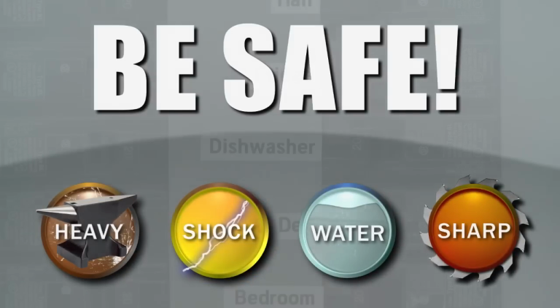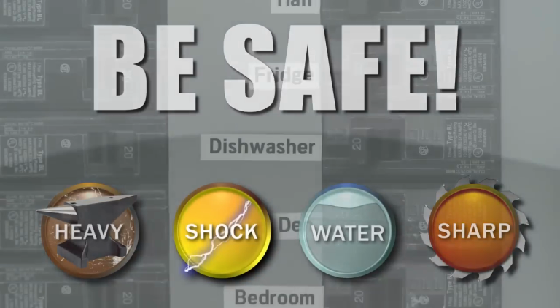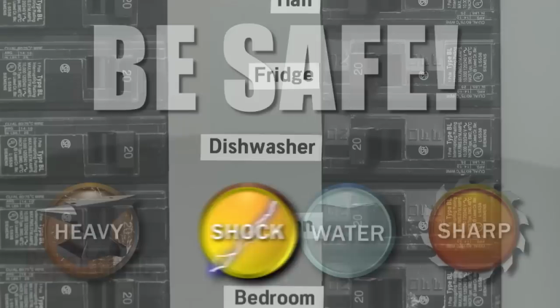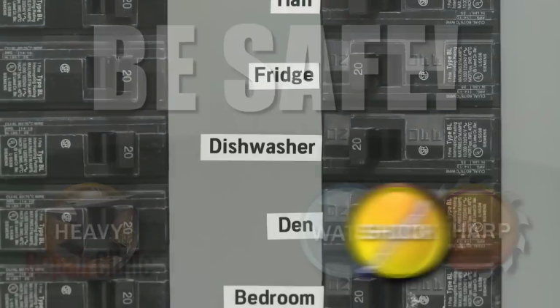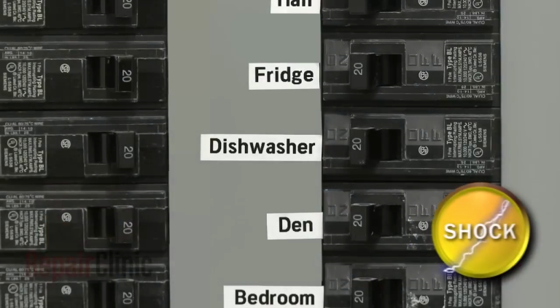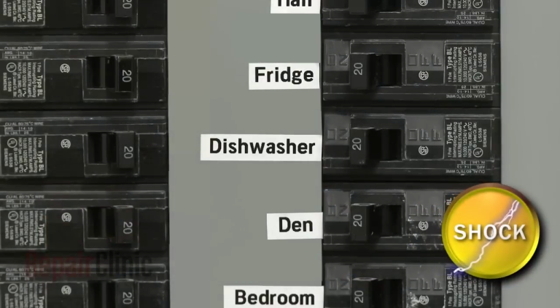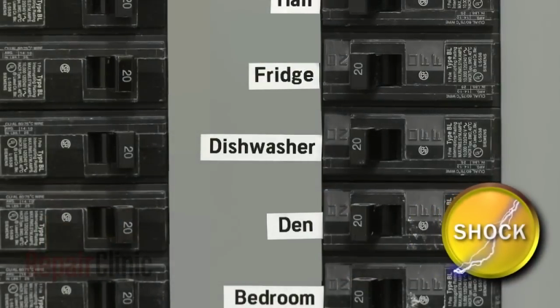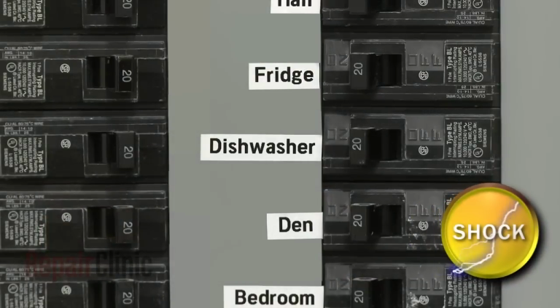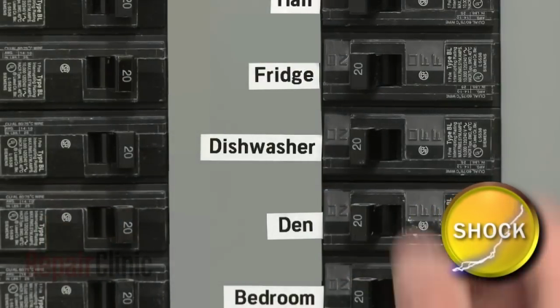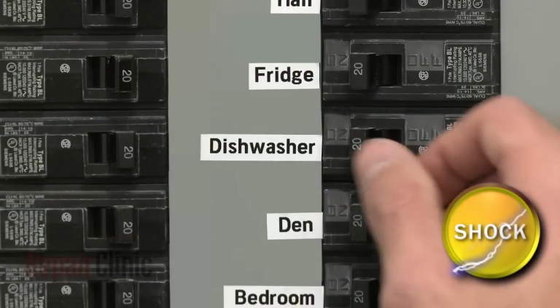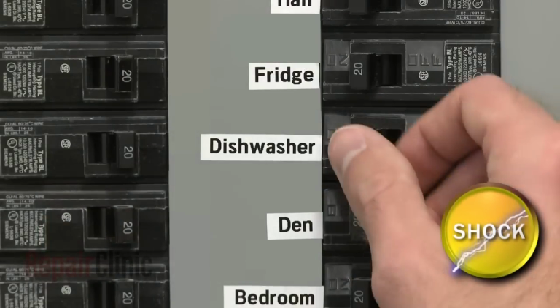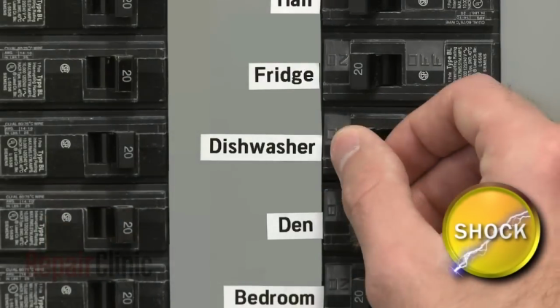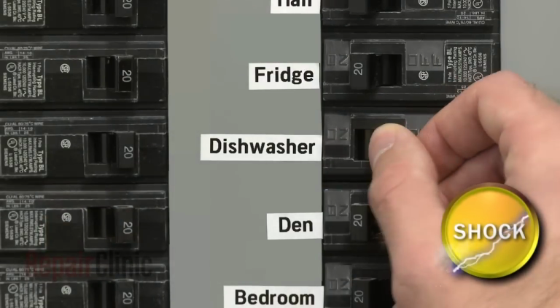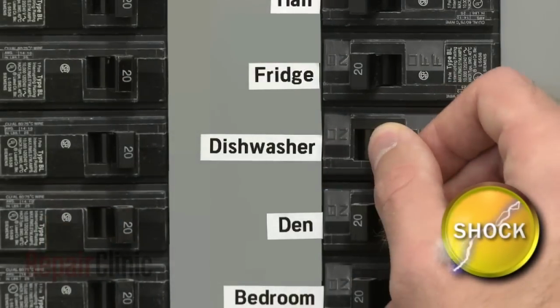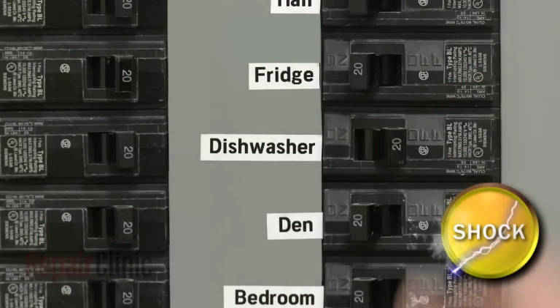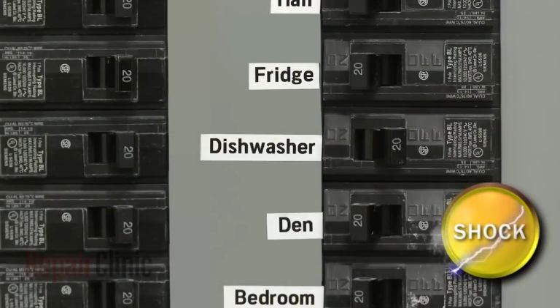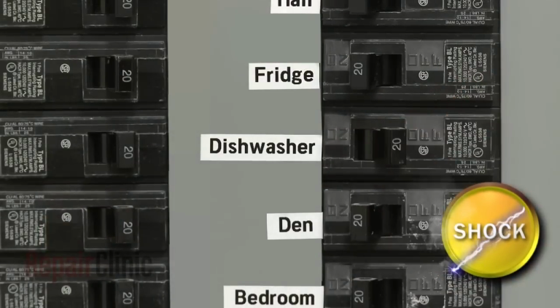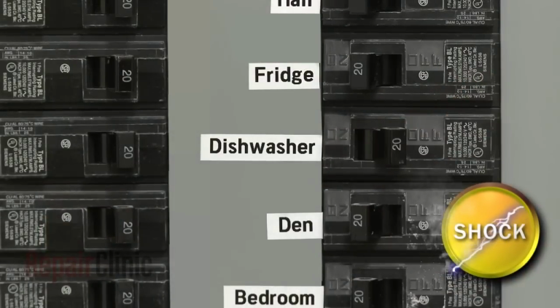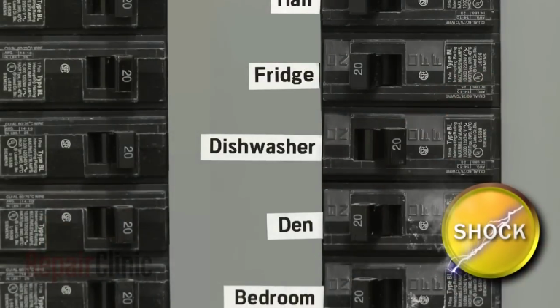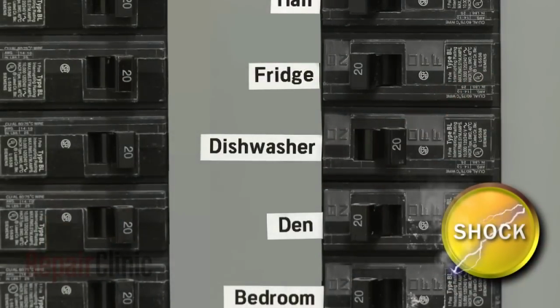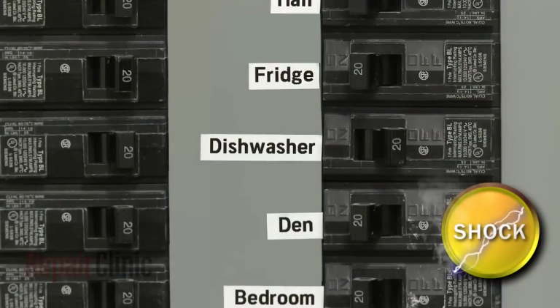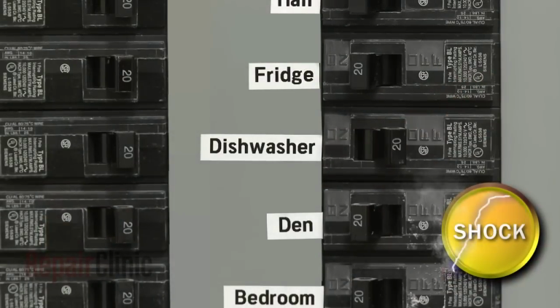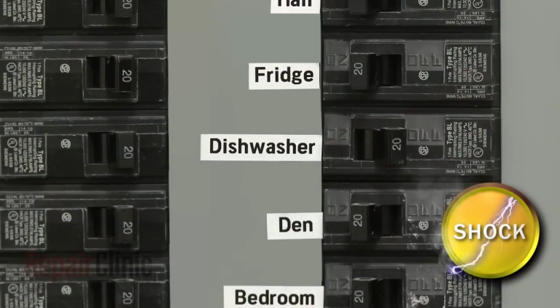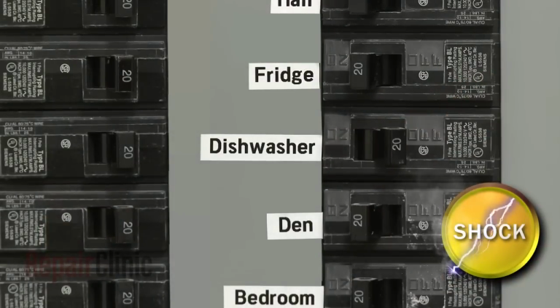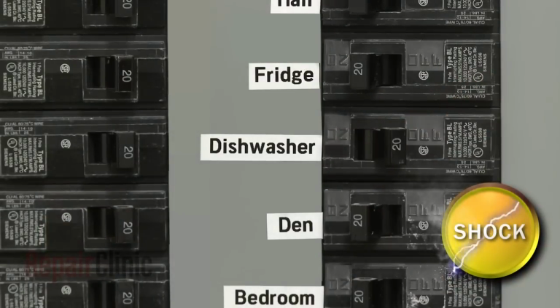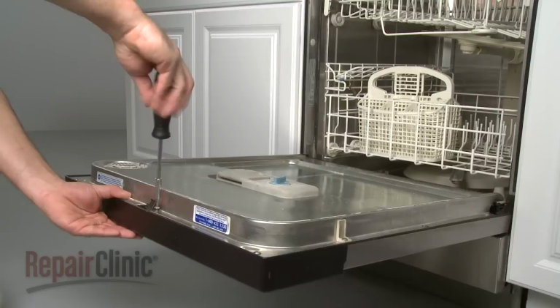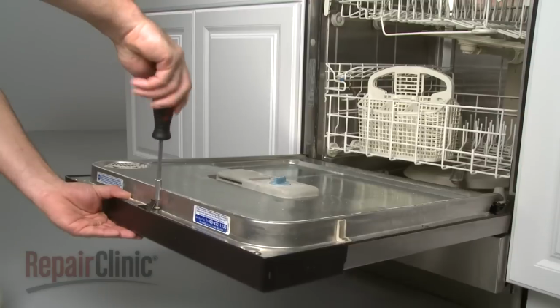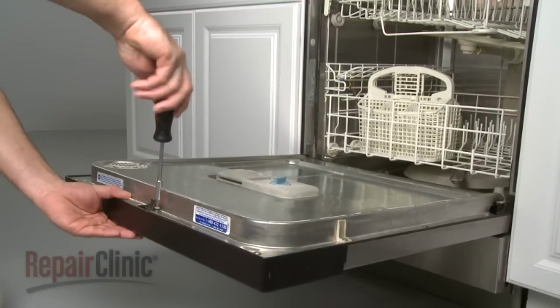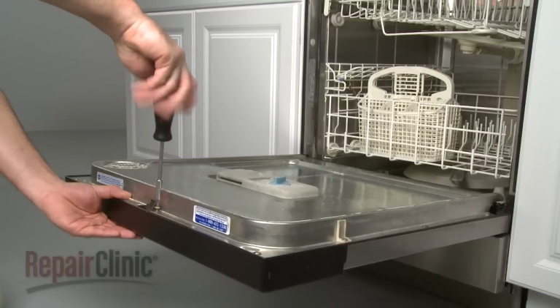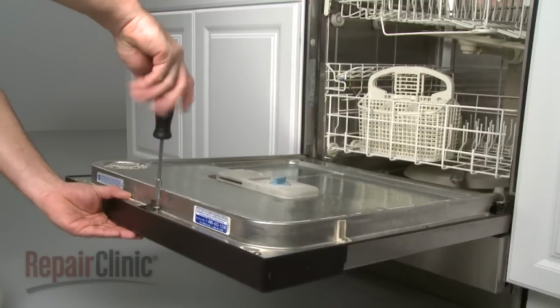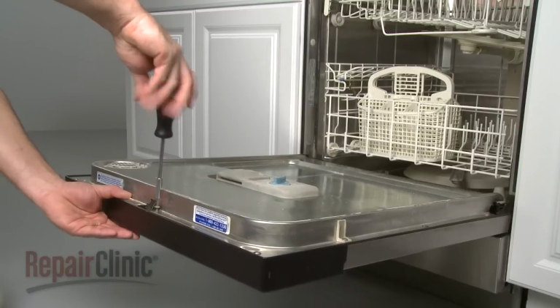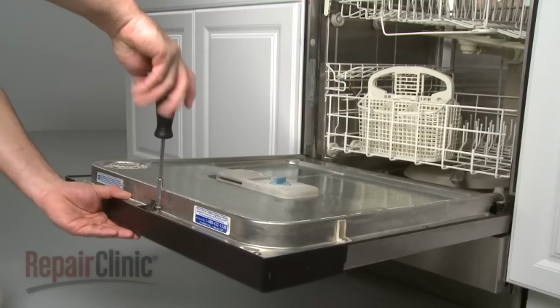Before you begin, be sure you turn off the power supply to your dishwasher. With the power off, your first step is to remove the screws securing the control panel.